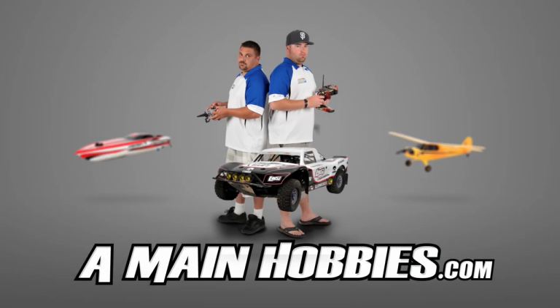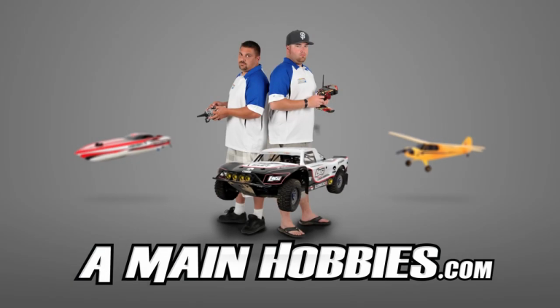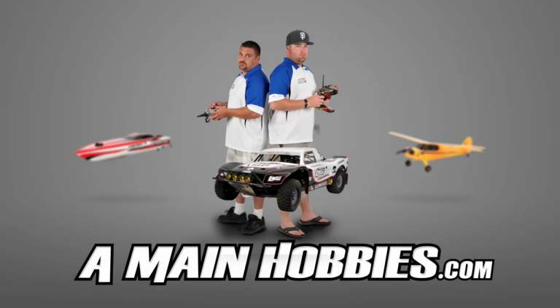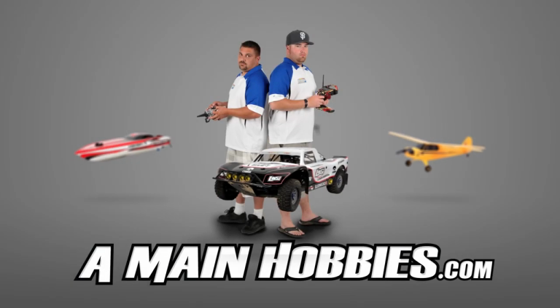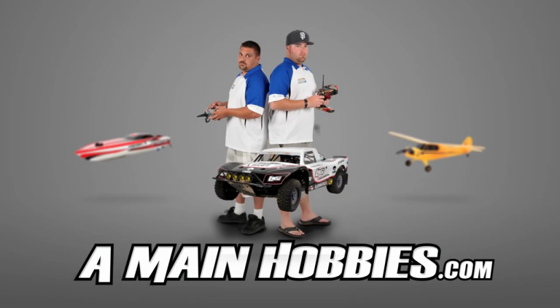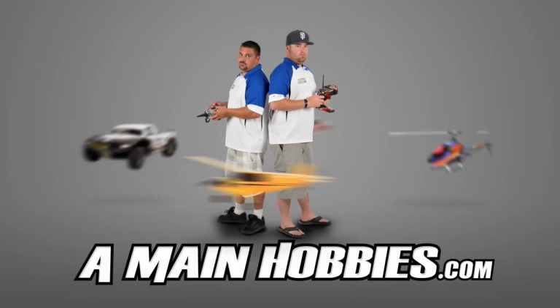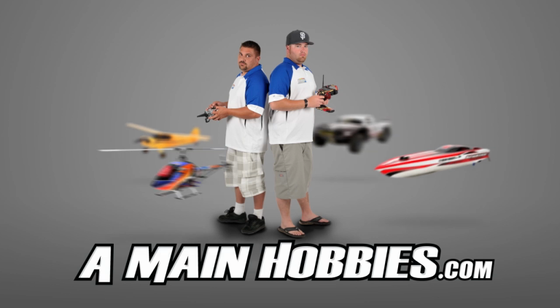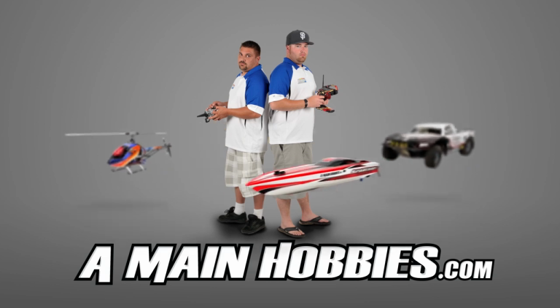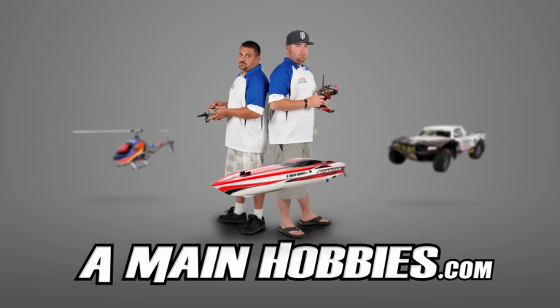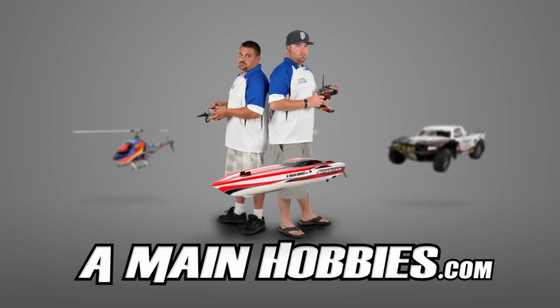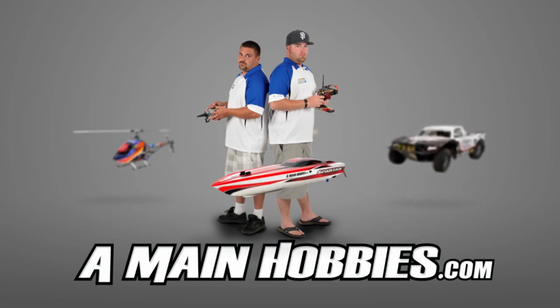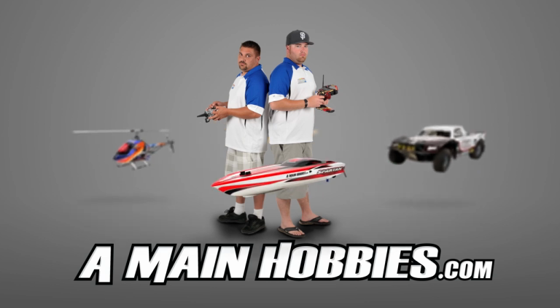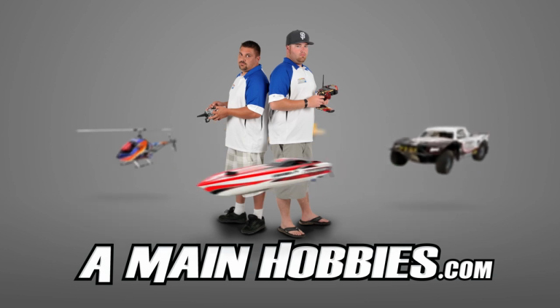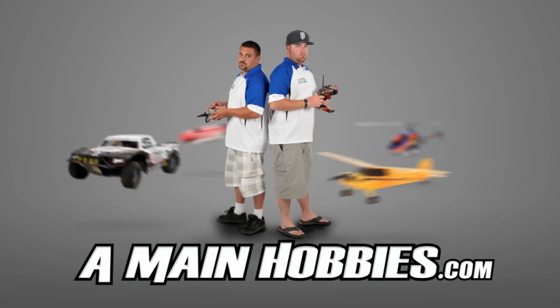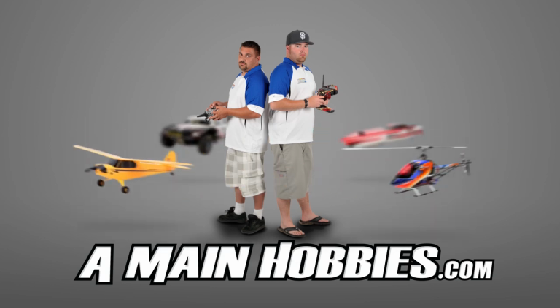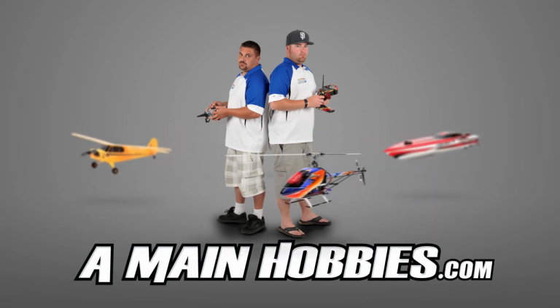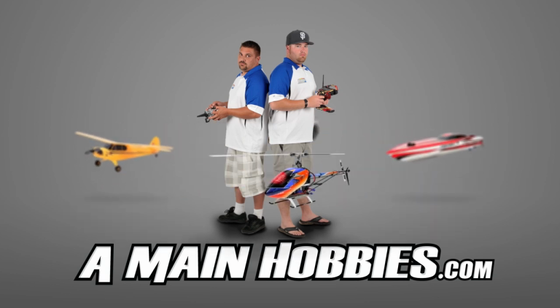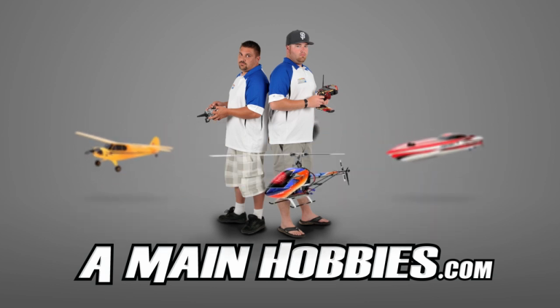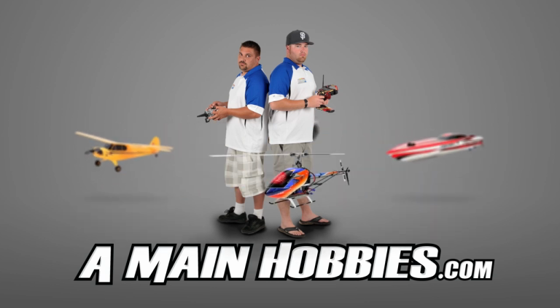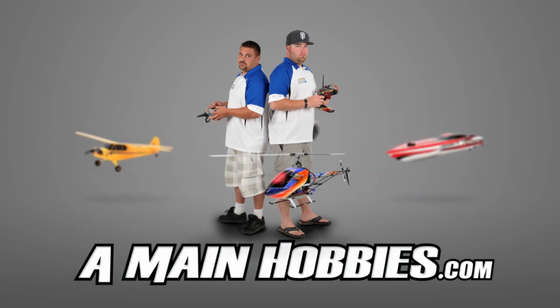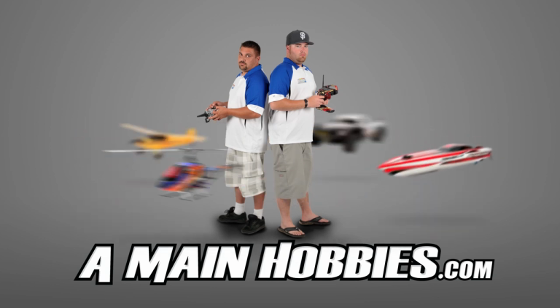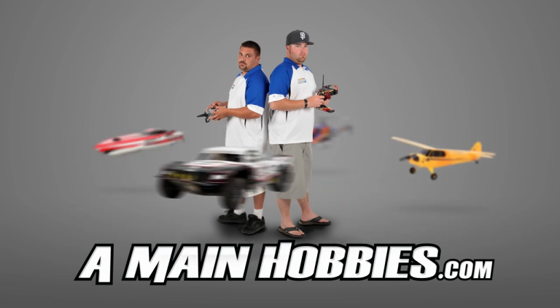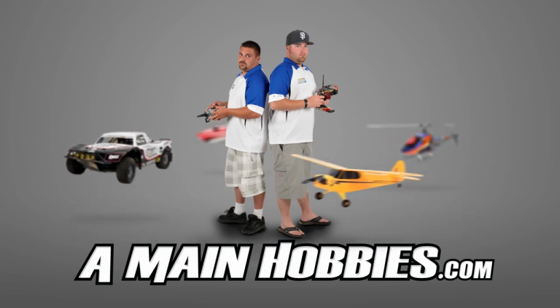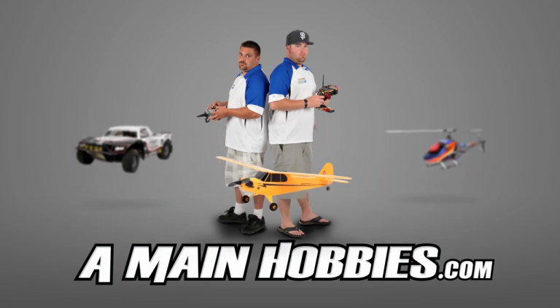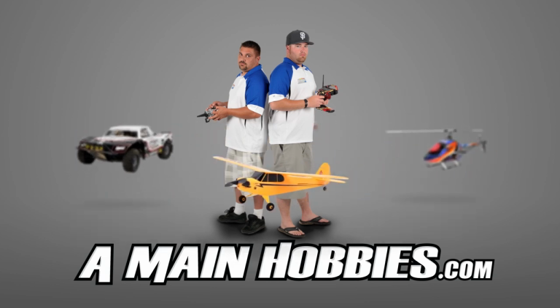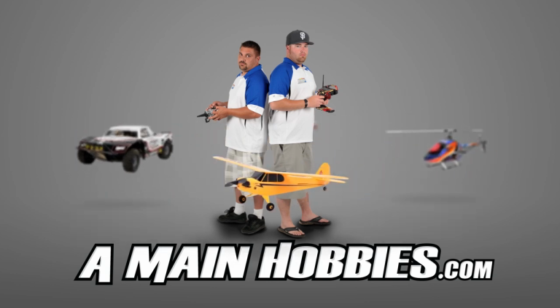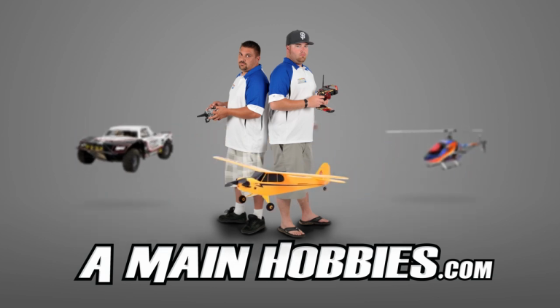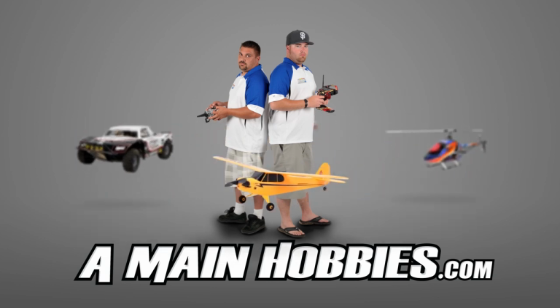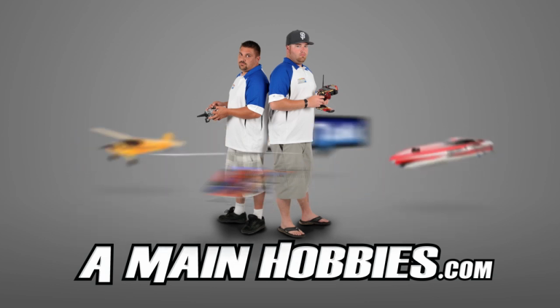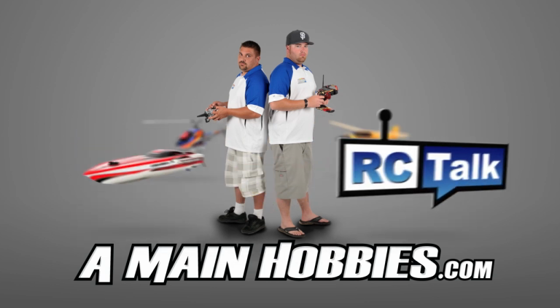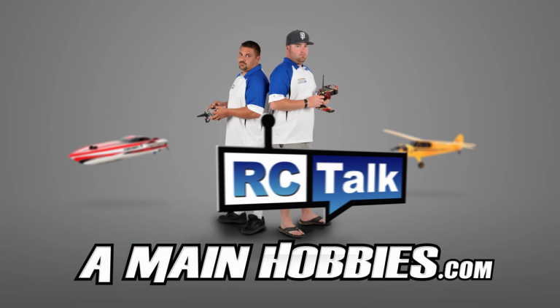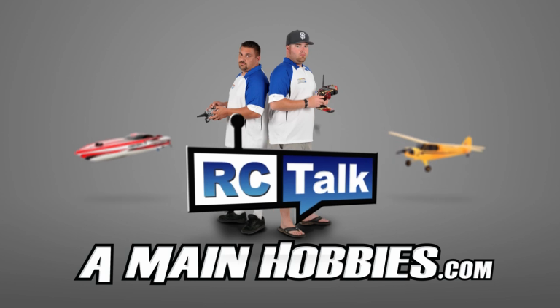Amainhobbies.com. Visit us for our huge selection. Buy from us for our expert customer service, fast shipping, and low prices.